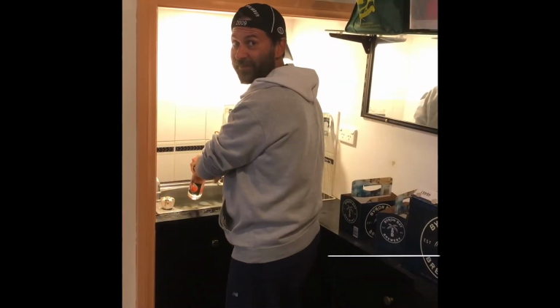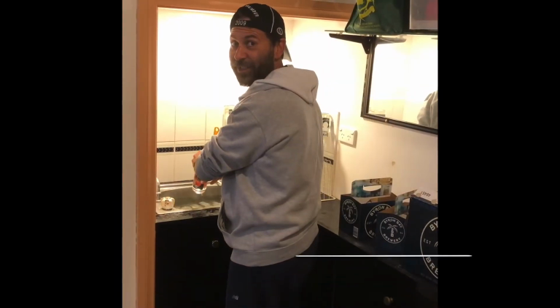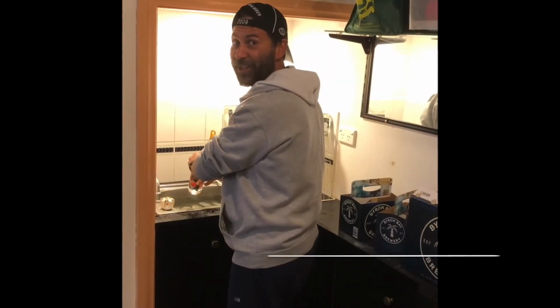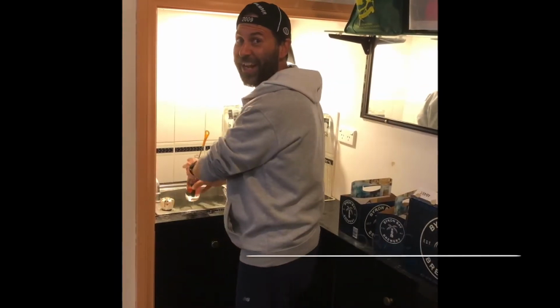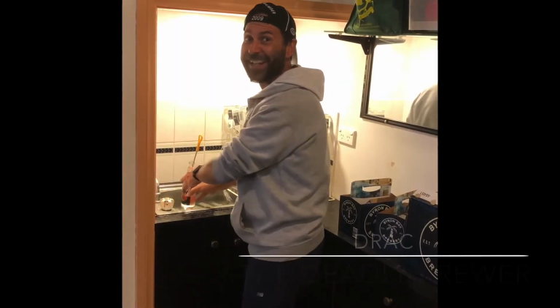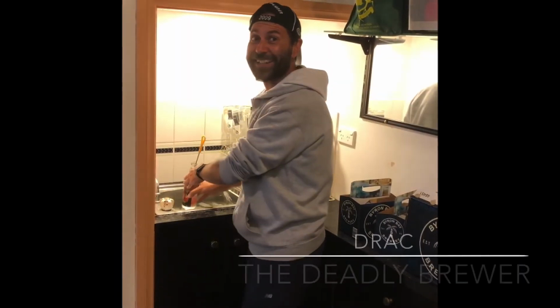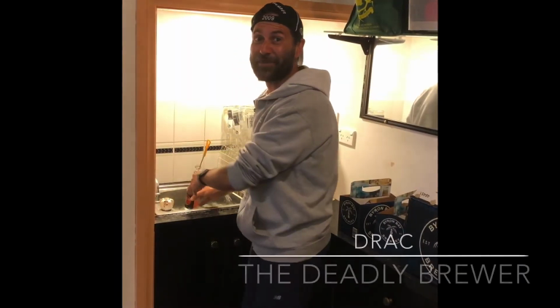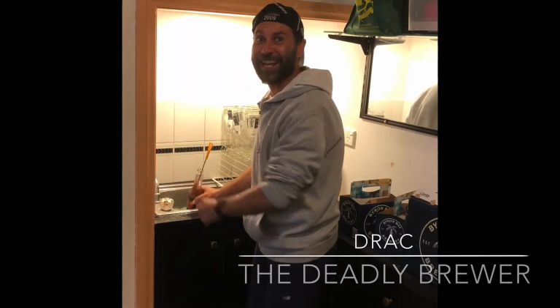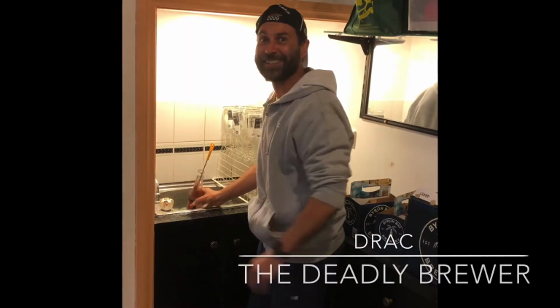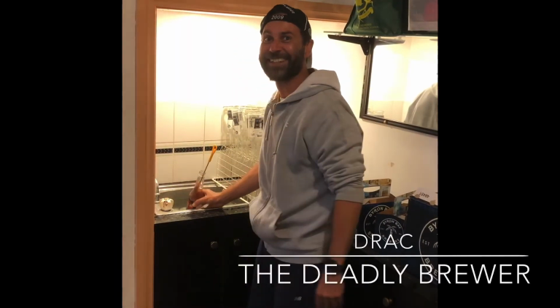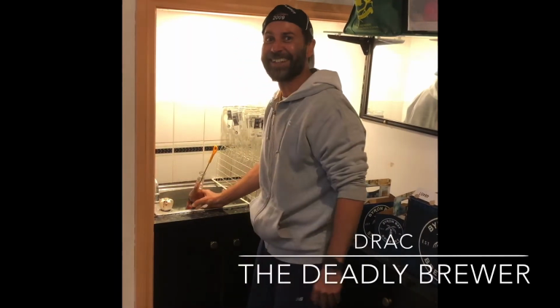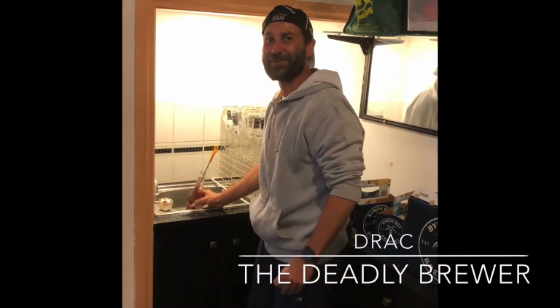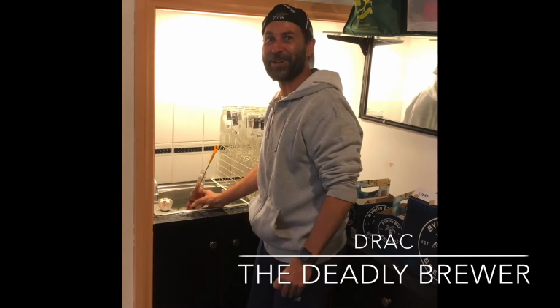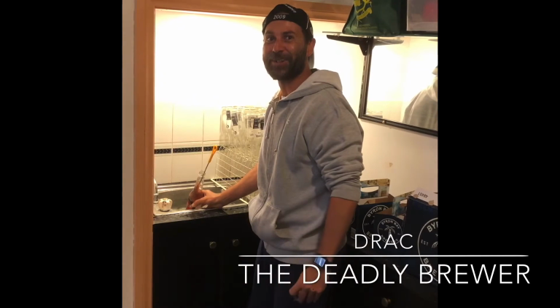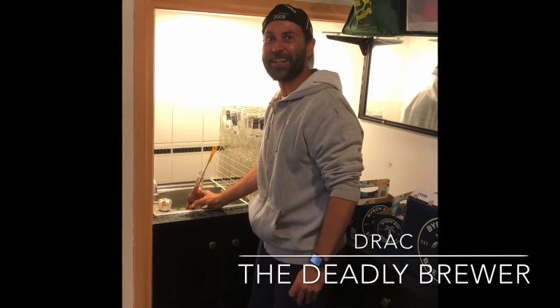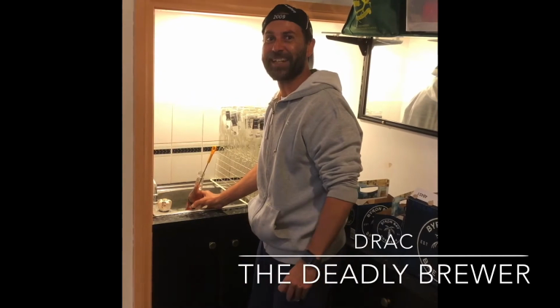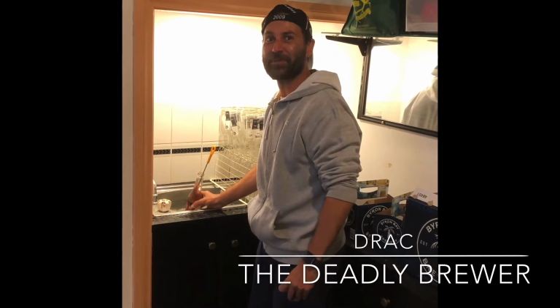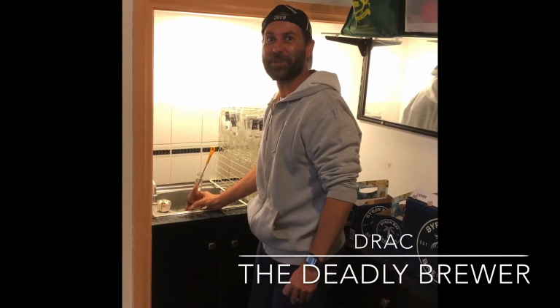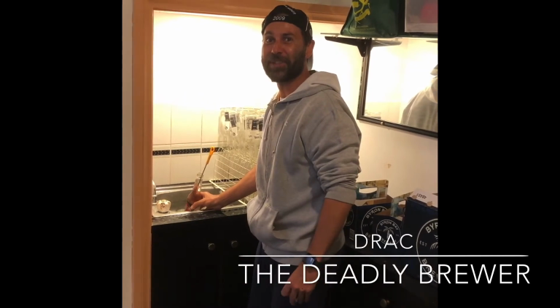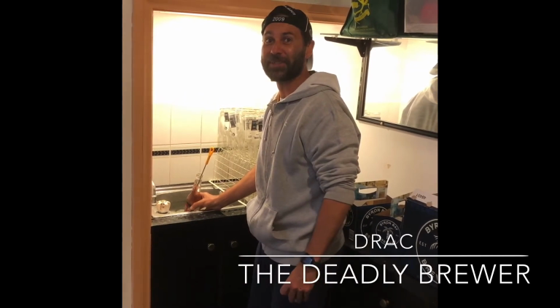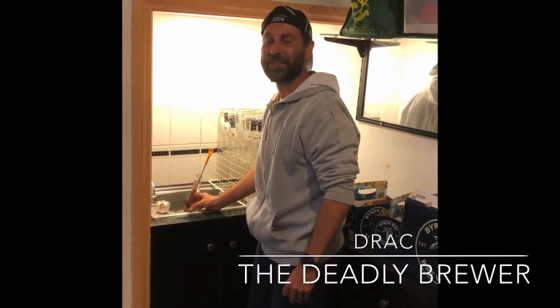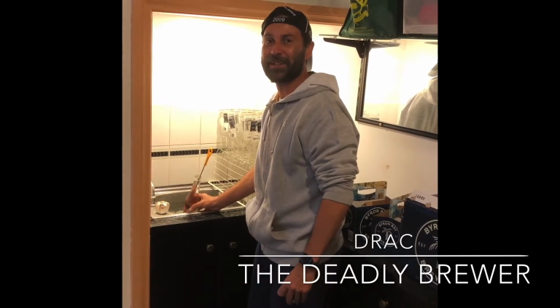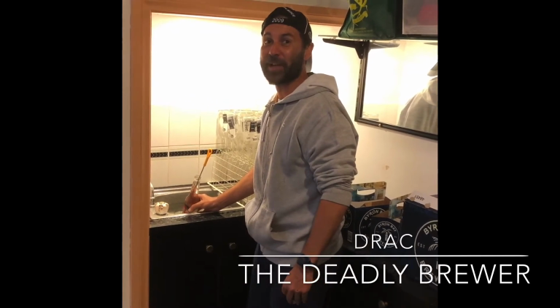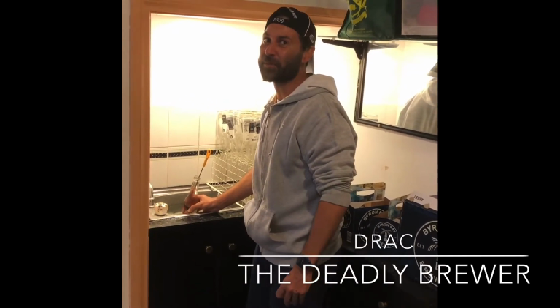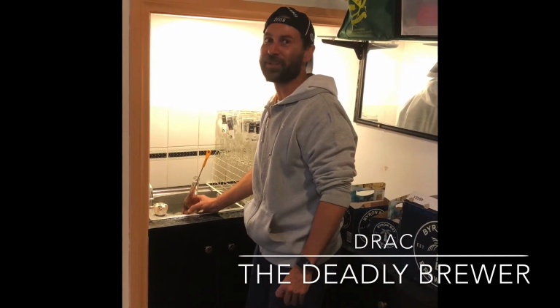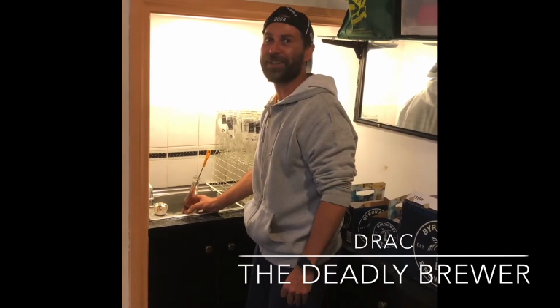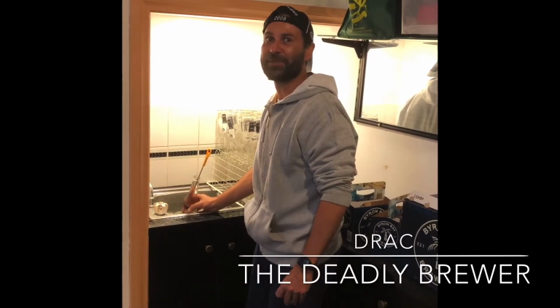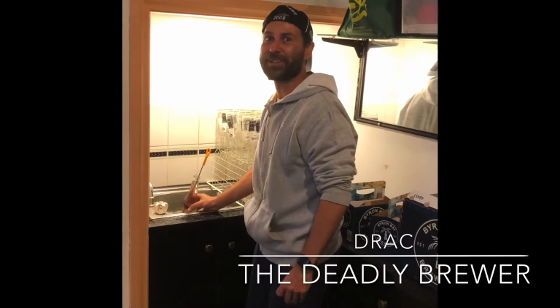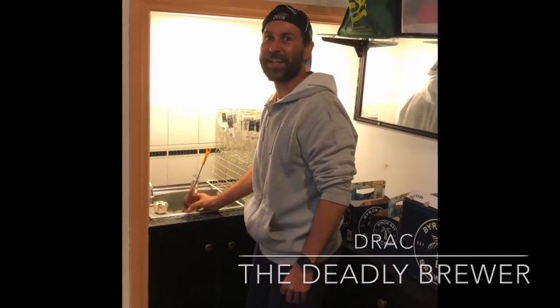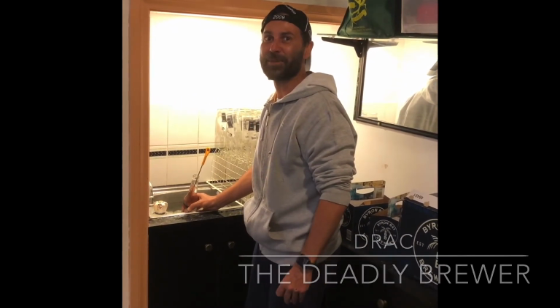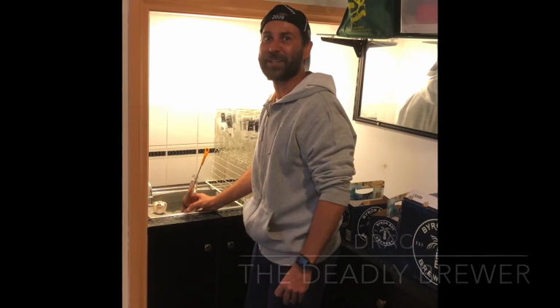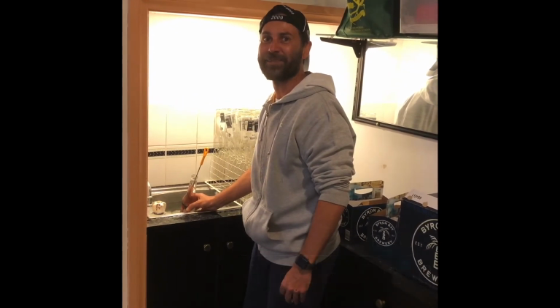Oh, g'day, yarmulkes. Welcome to Drax Deadly Brewing Tips, proudly brought to you by Taylor Brewing Company.